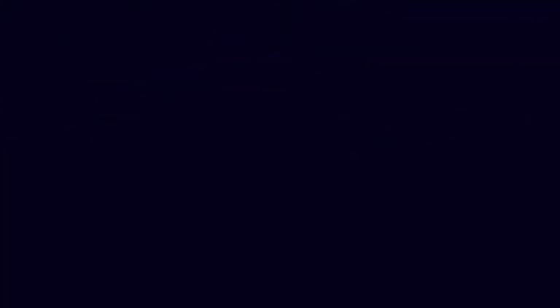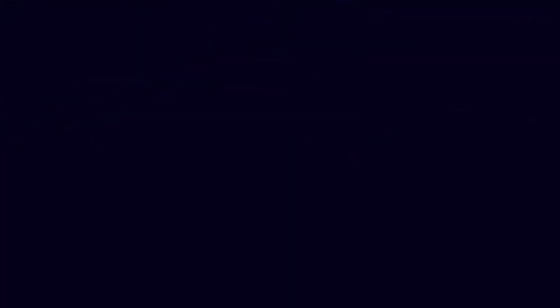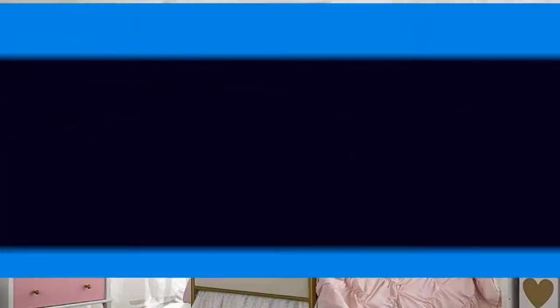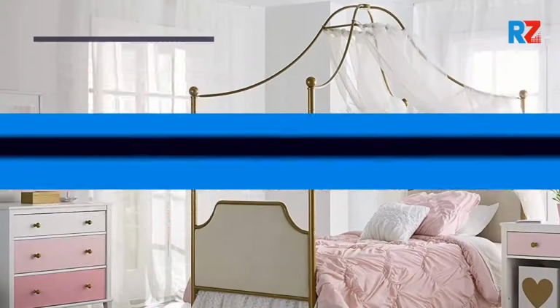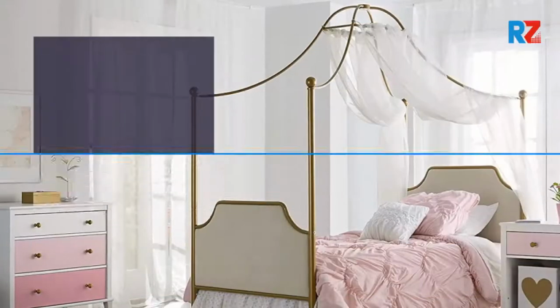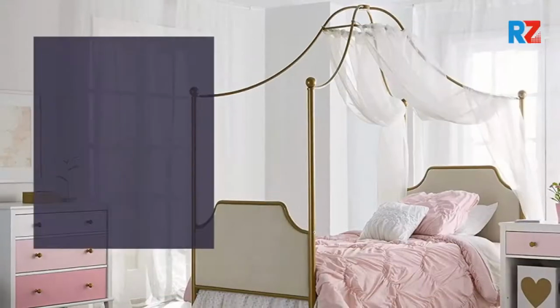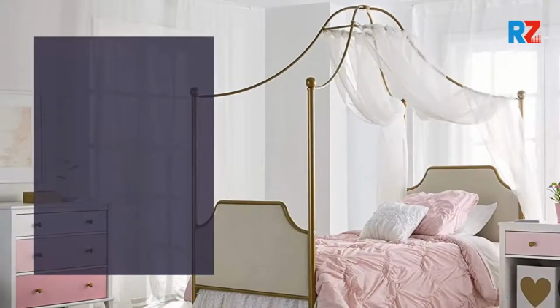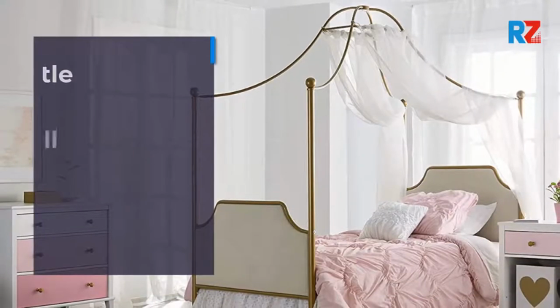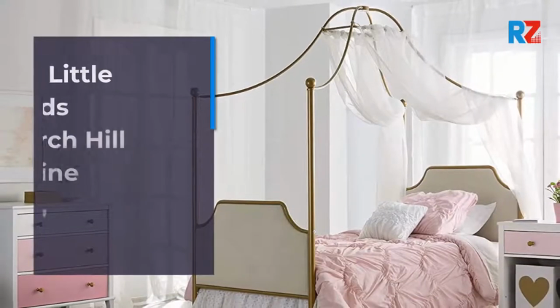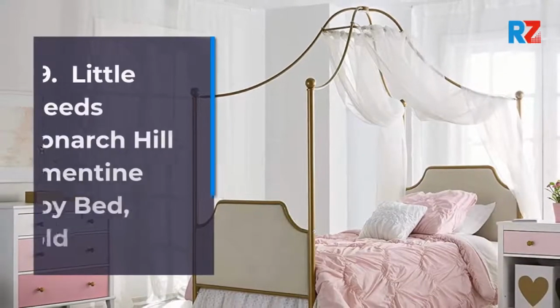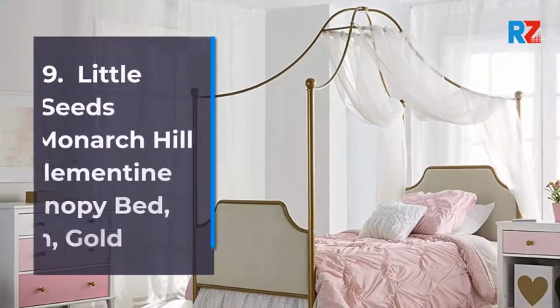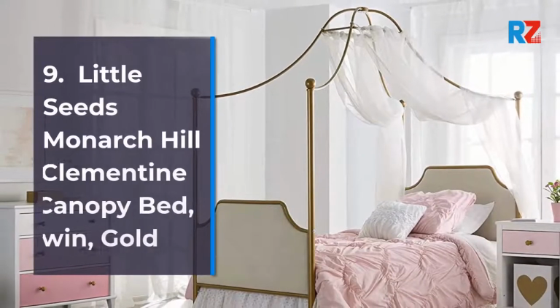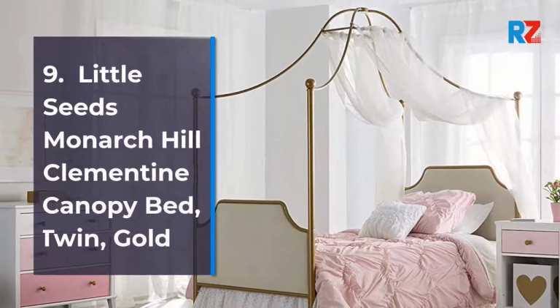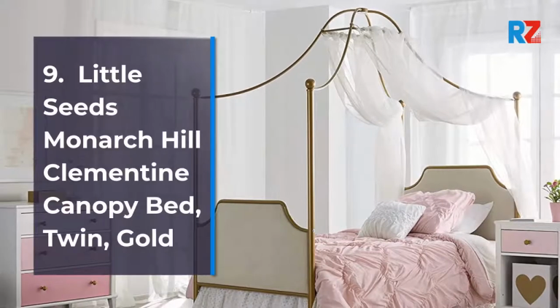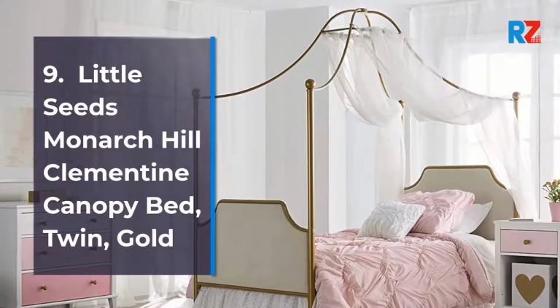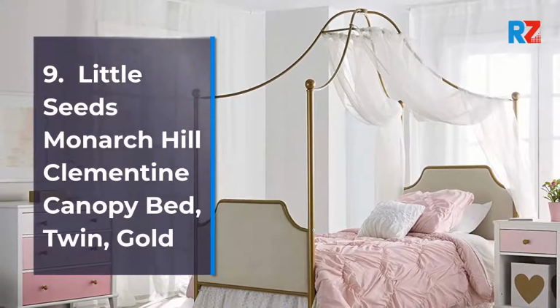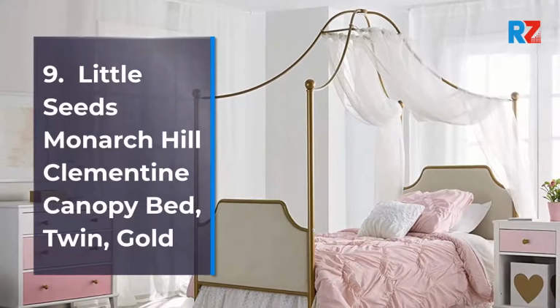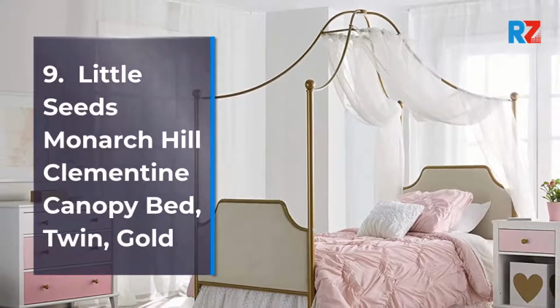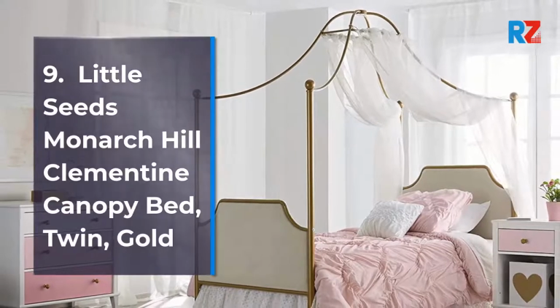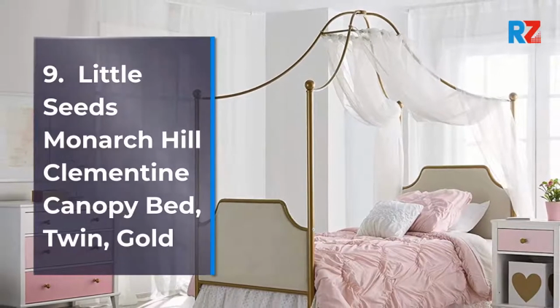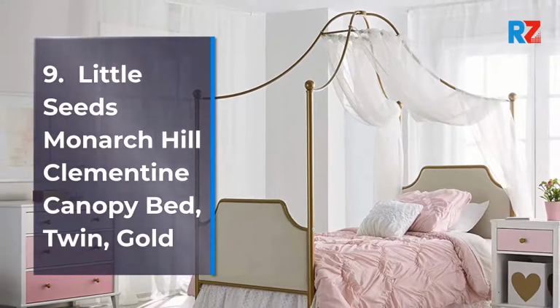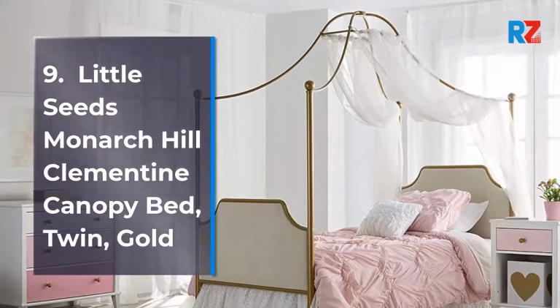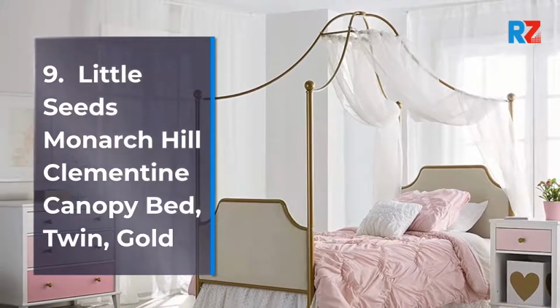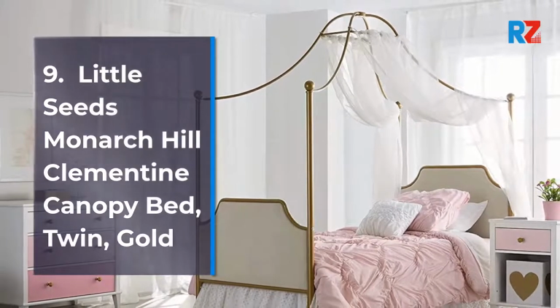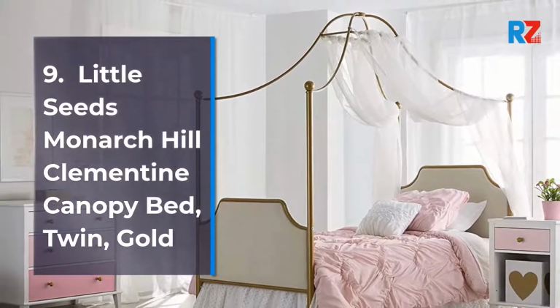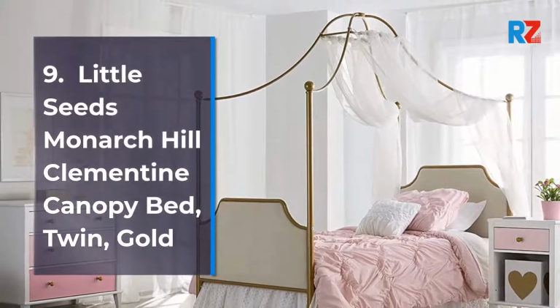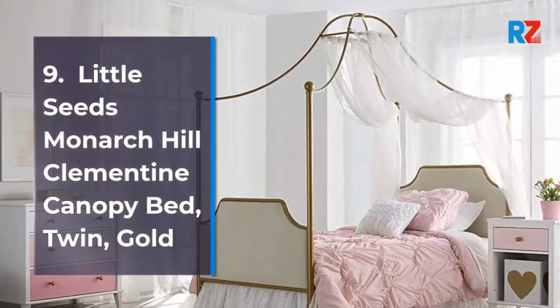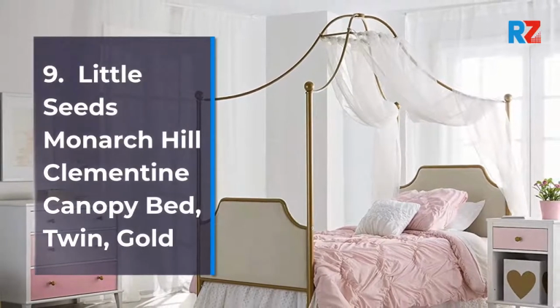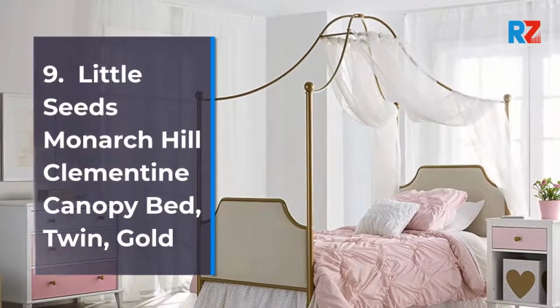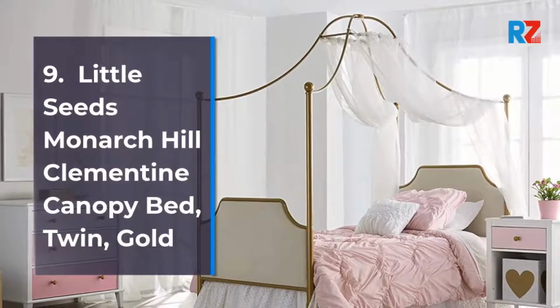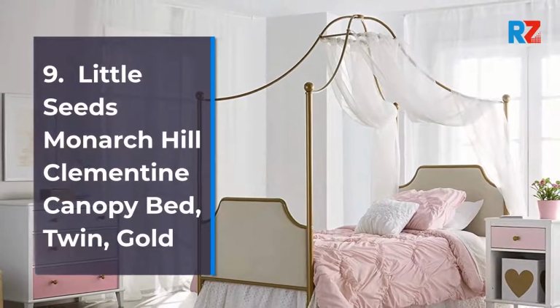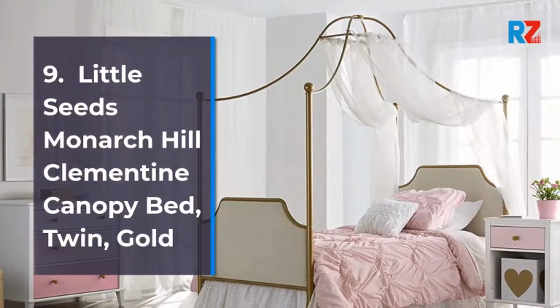9. Little Seeds Monoc Hill Clementine Canopy Bed, Twin, Gold.